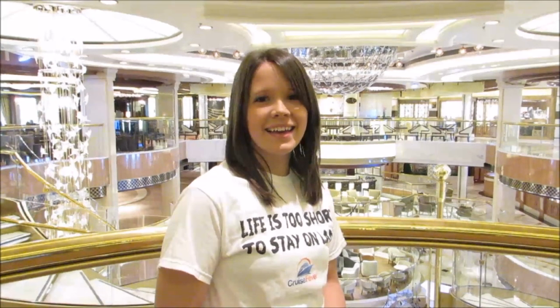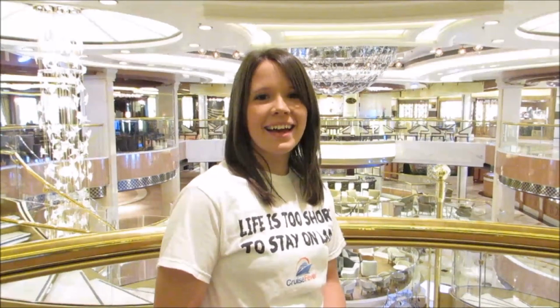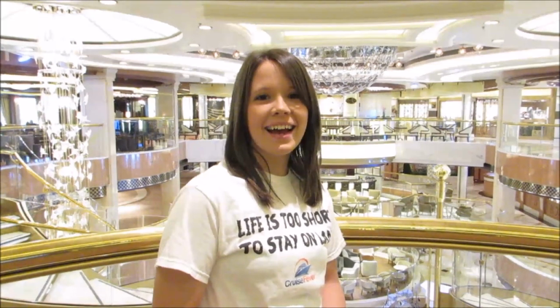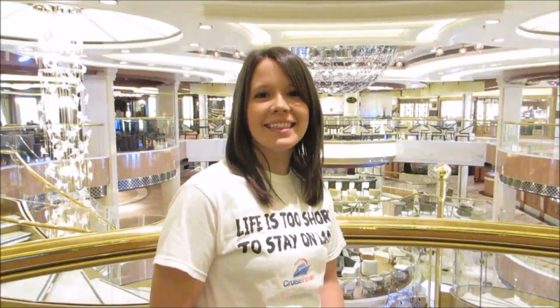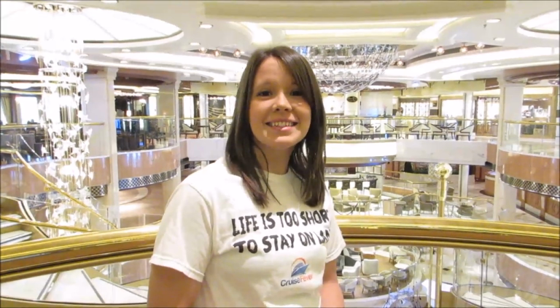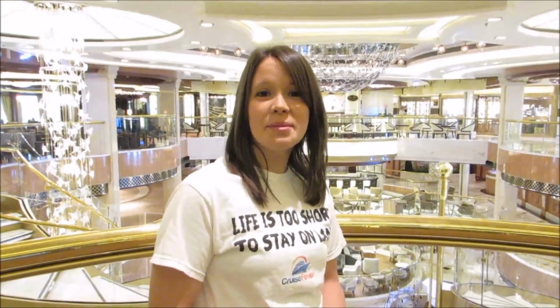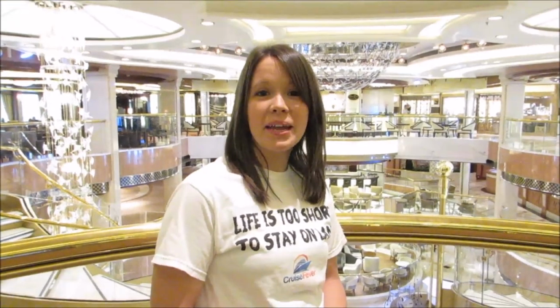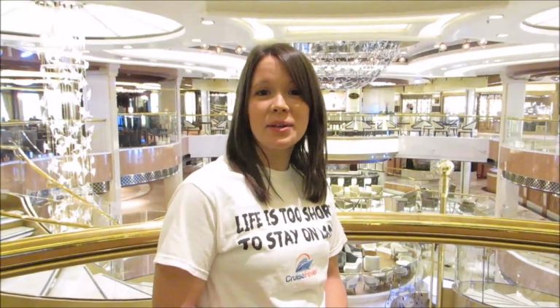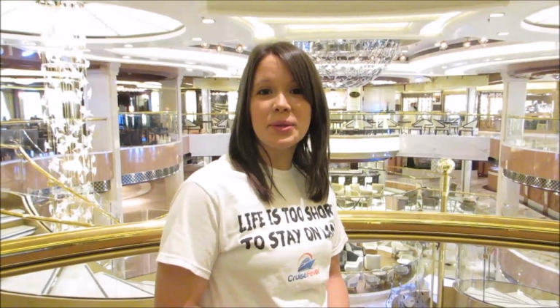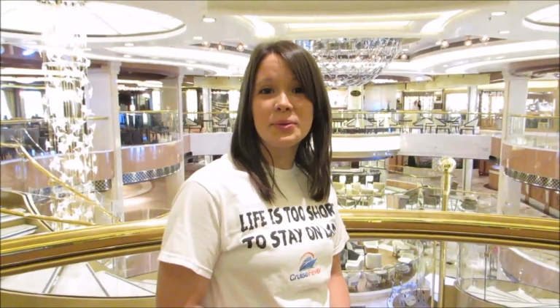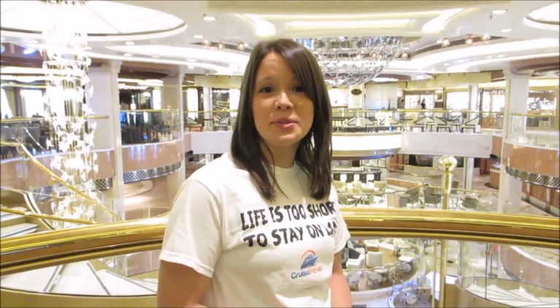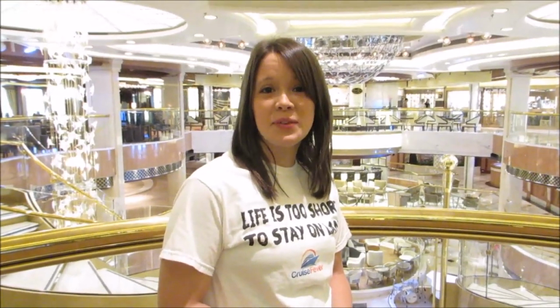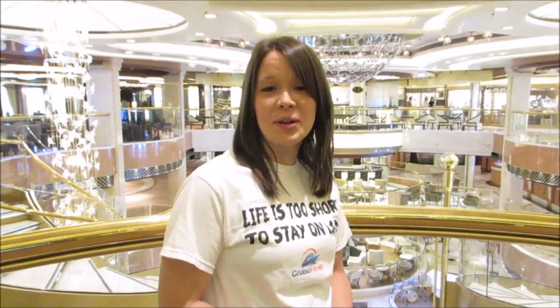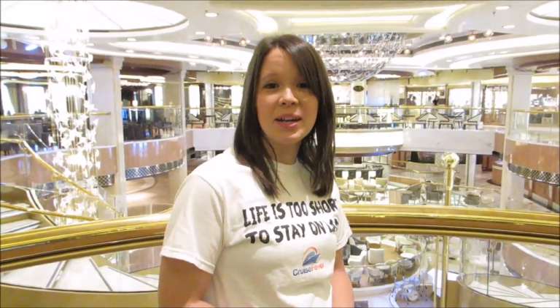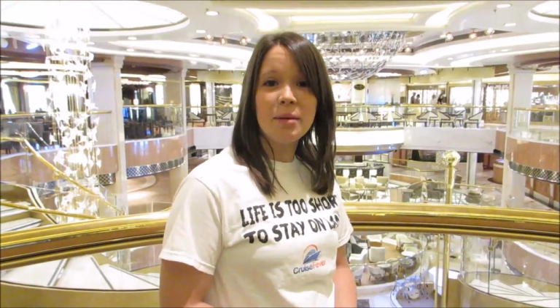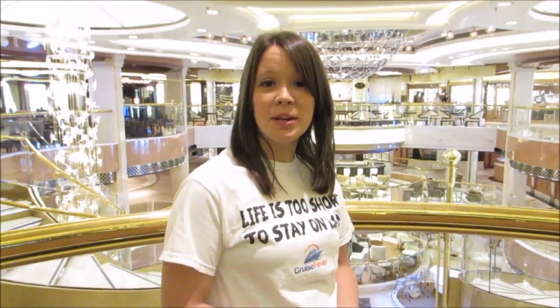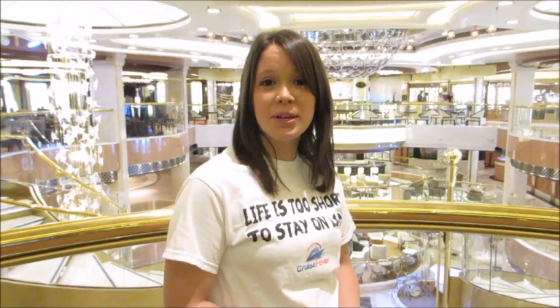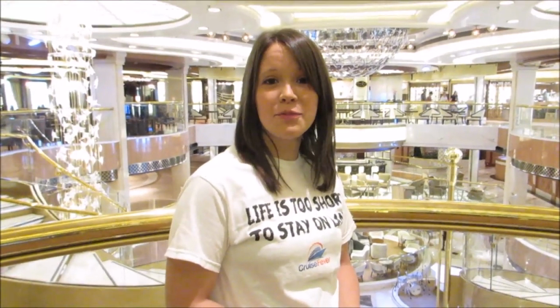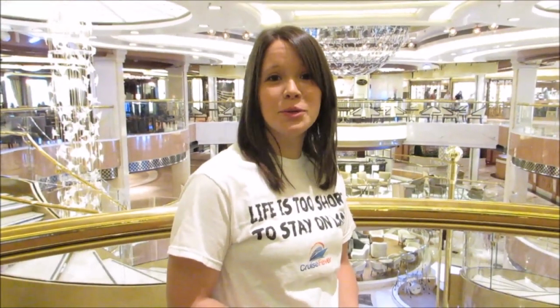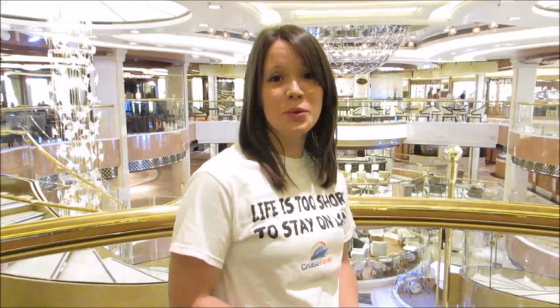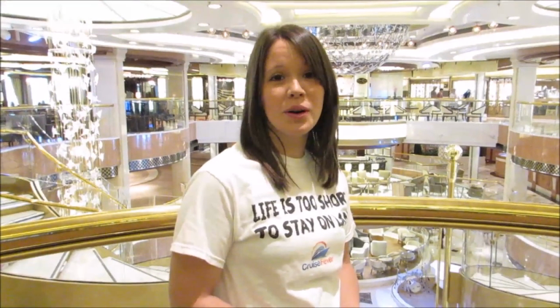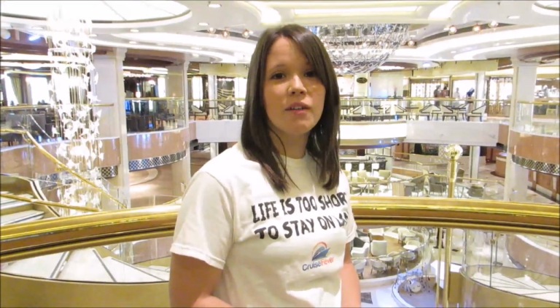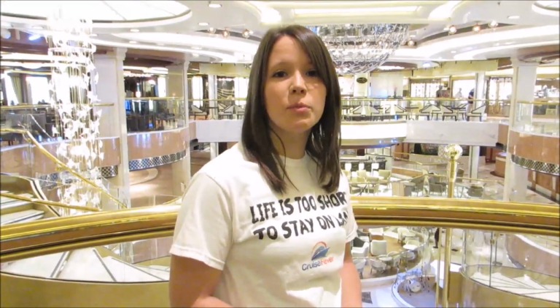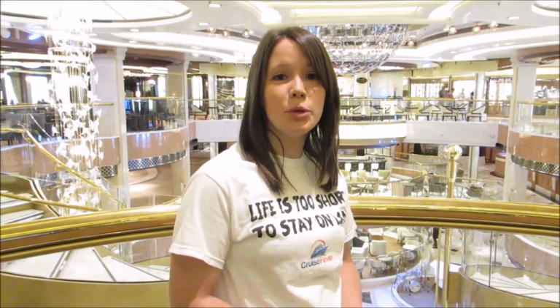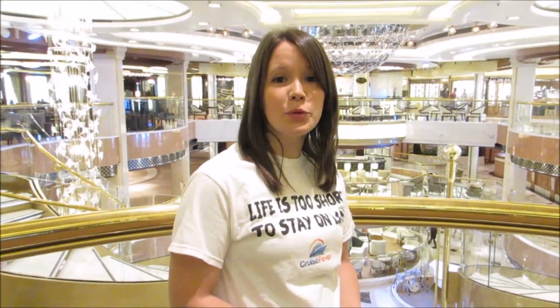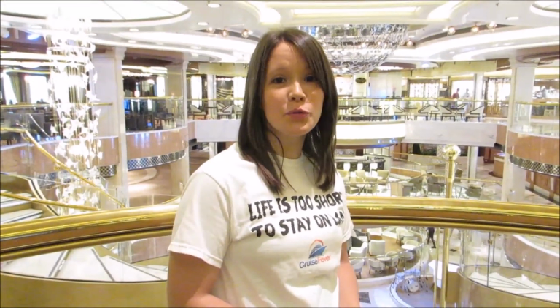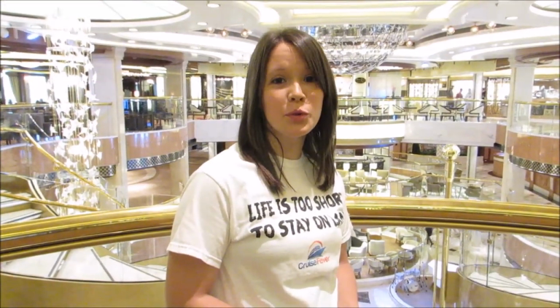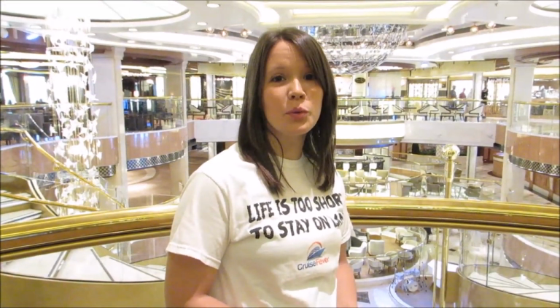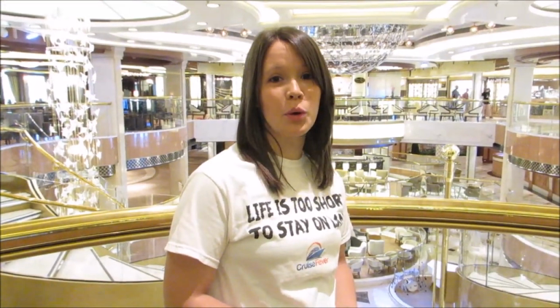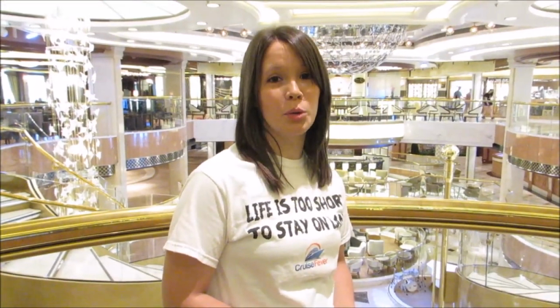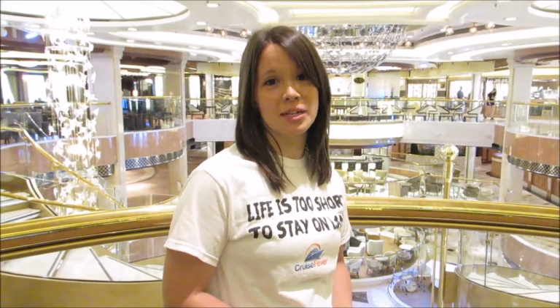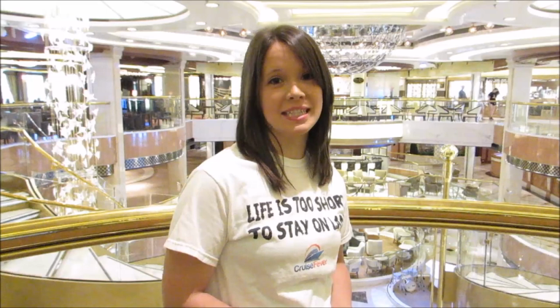Hi, this is Amanda with Cruise Fever, and I'm here to give you a tour of the beautiful Royal Princess.